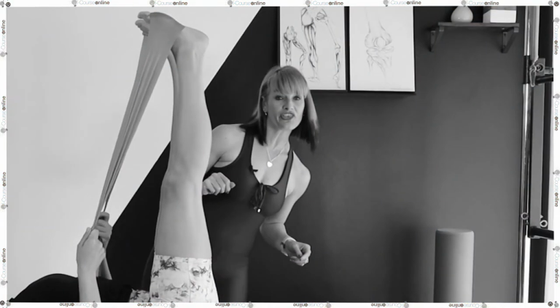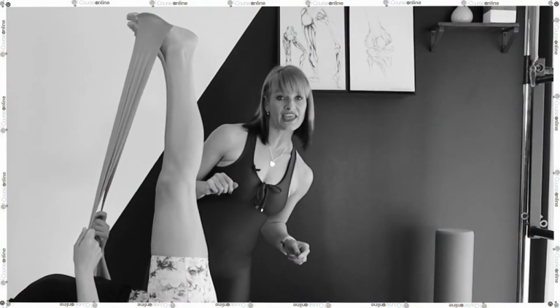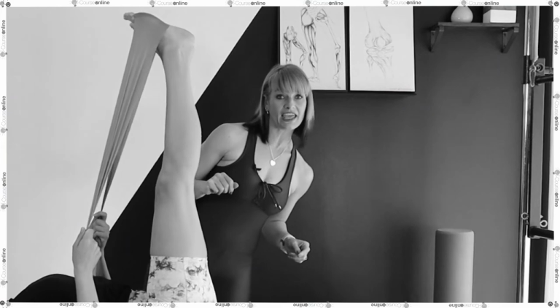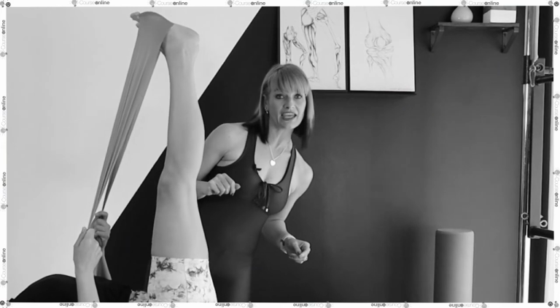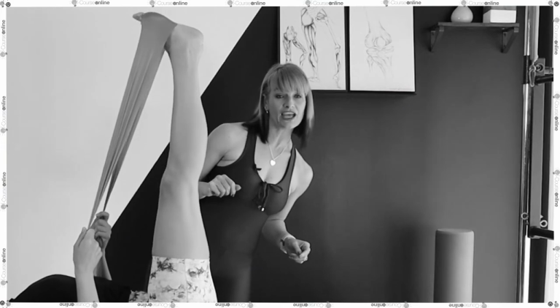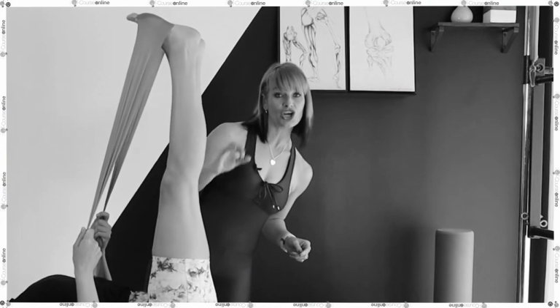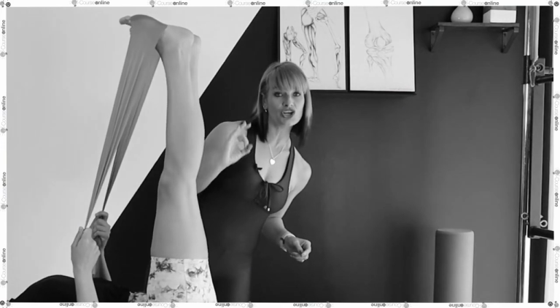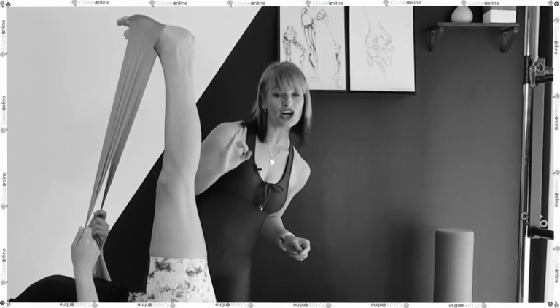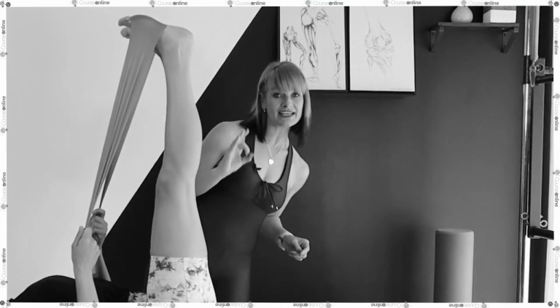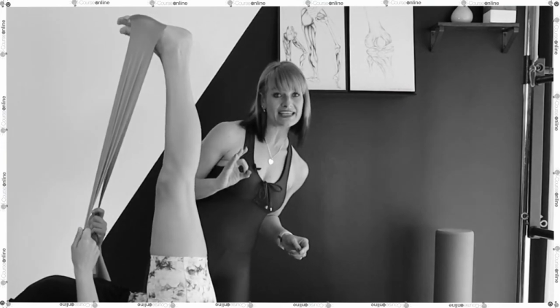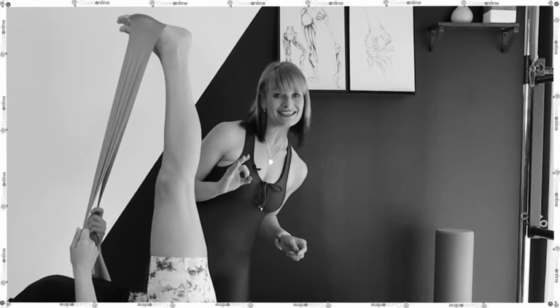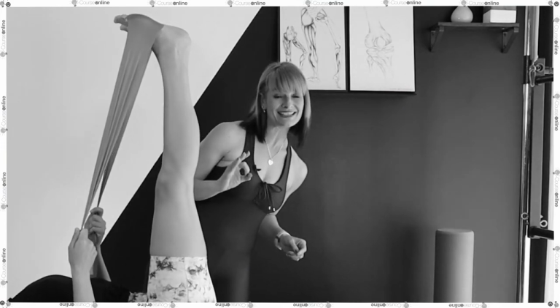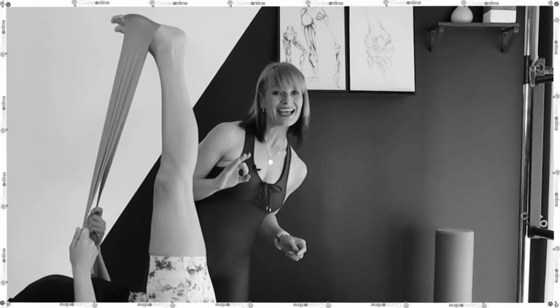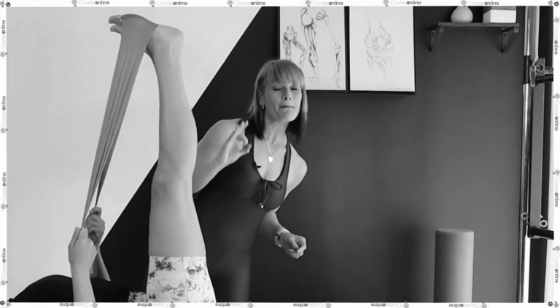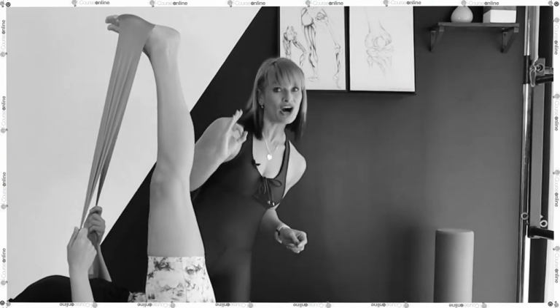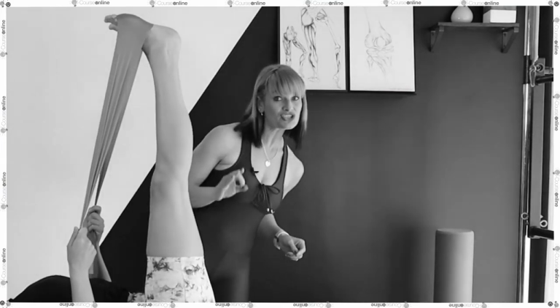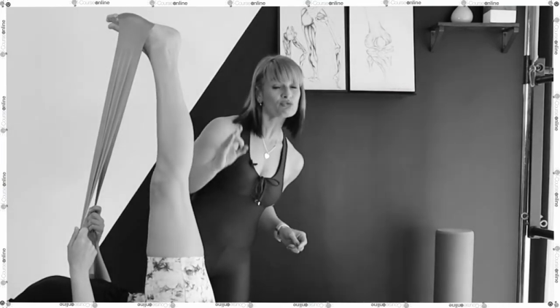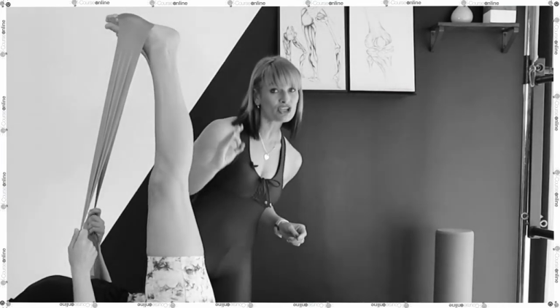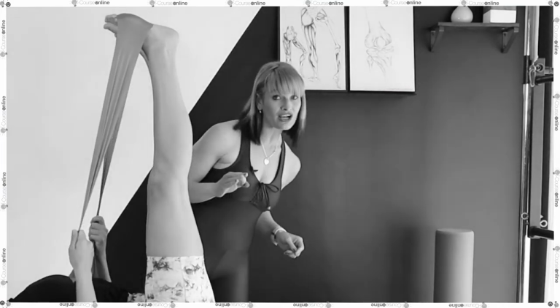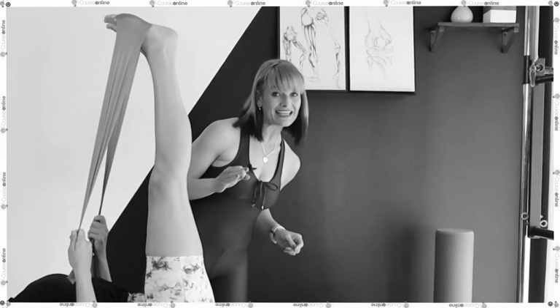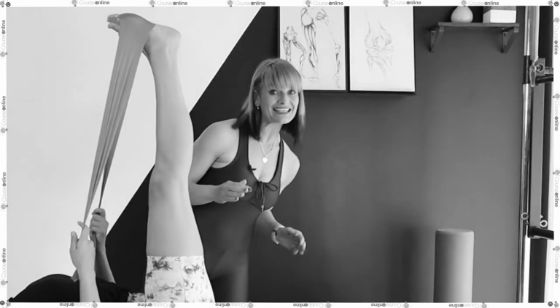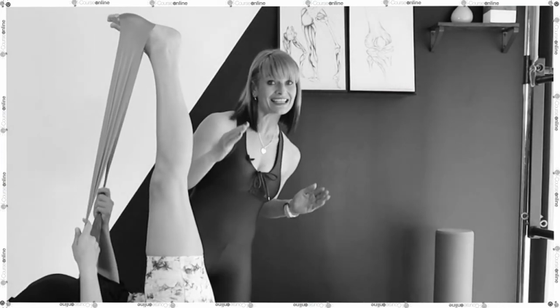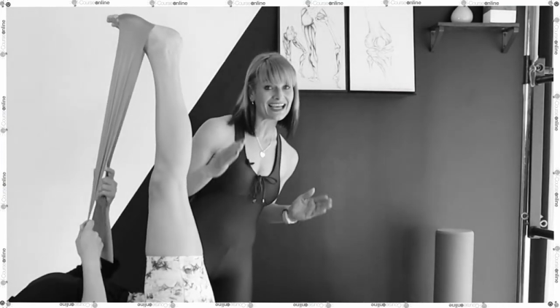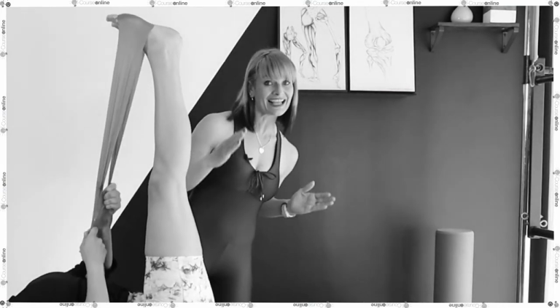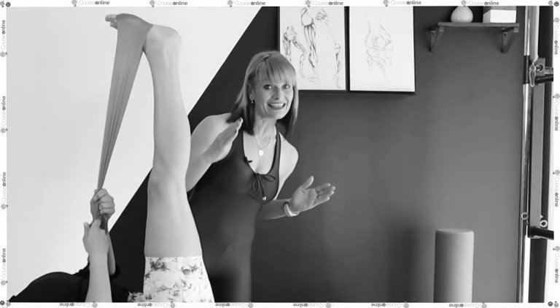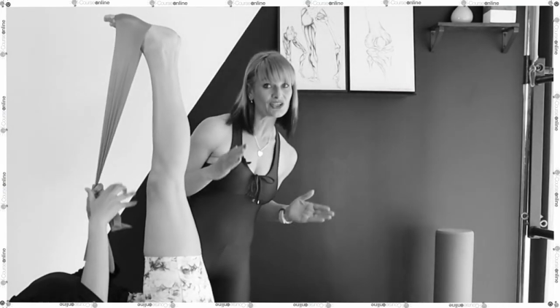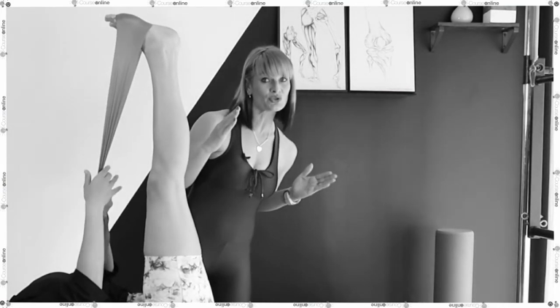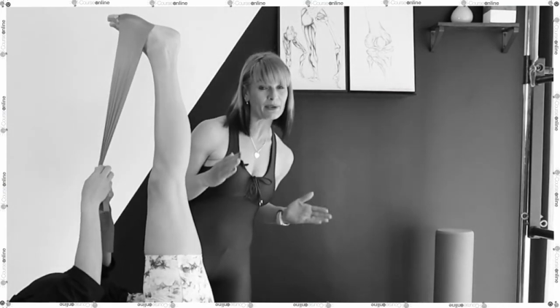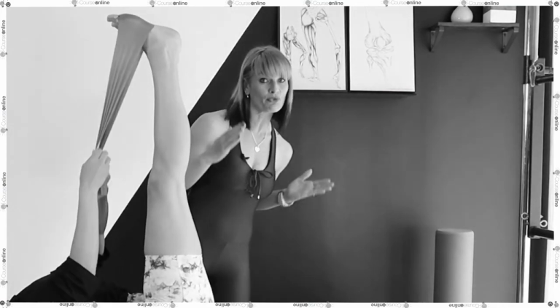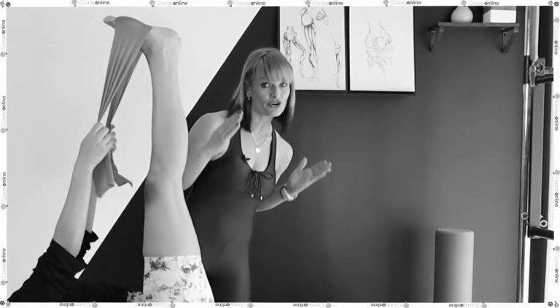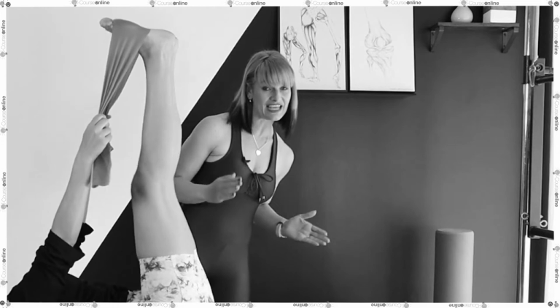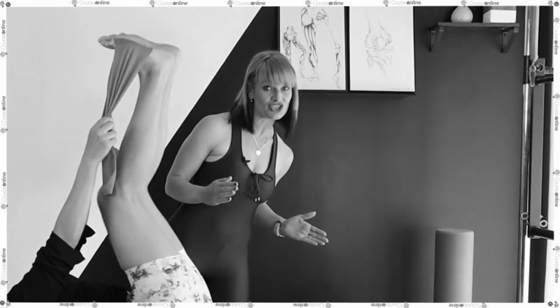We're thinking knock knees, postural knock knees — they like lateral hip rotation.